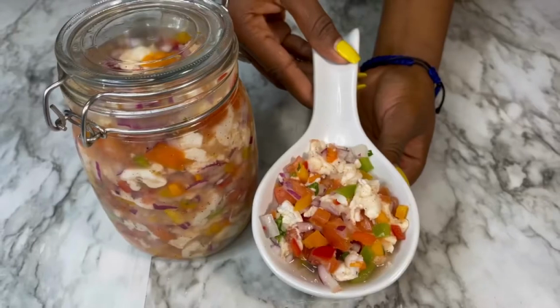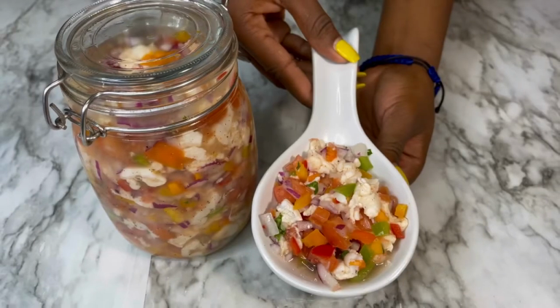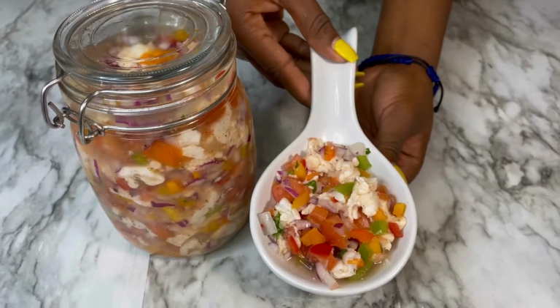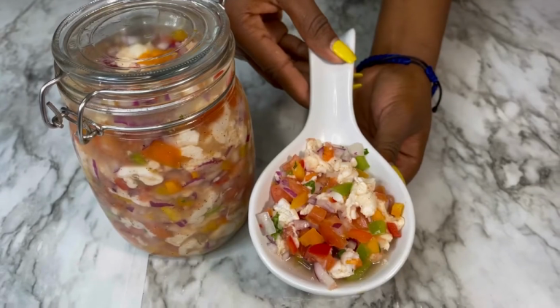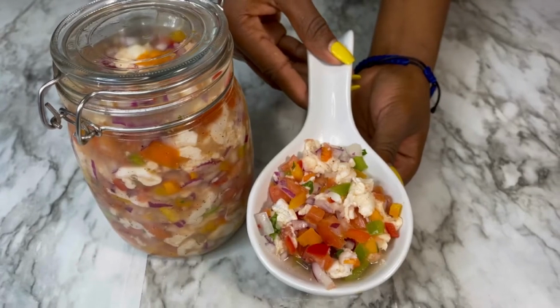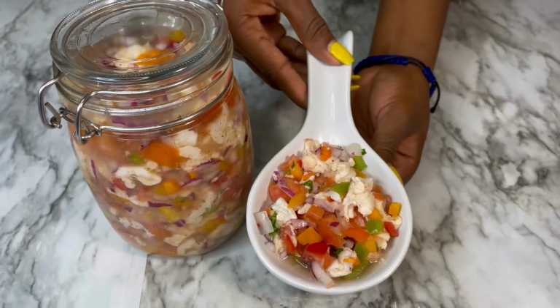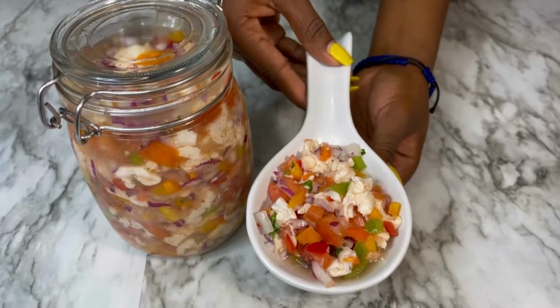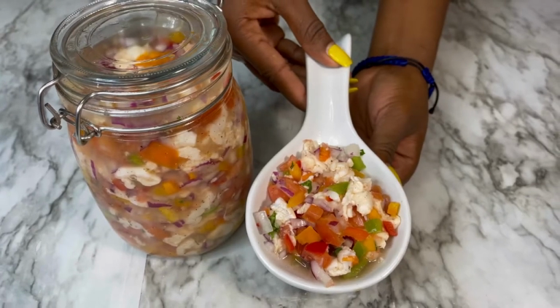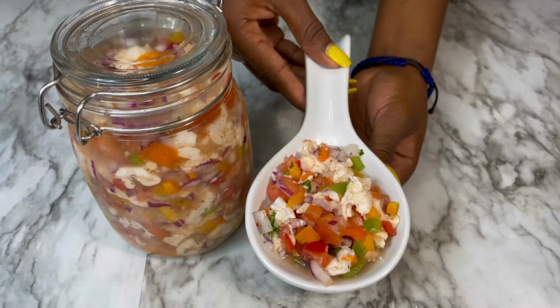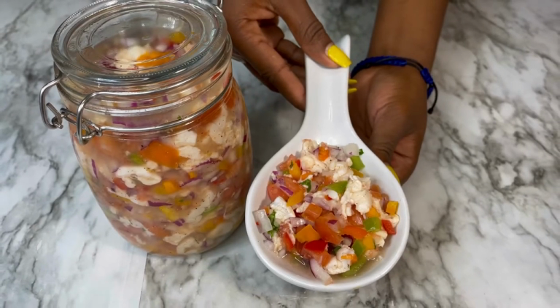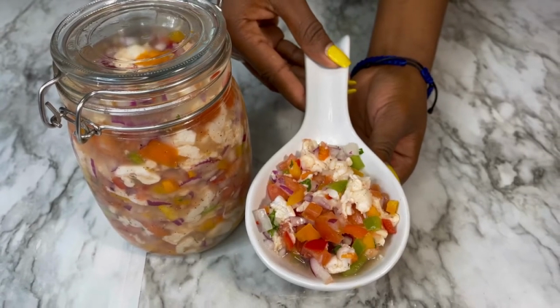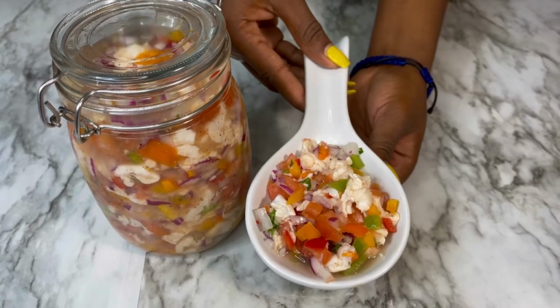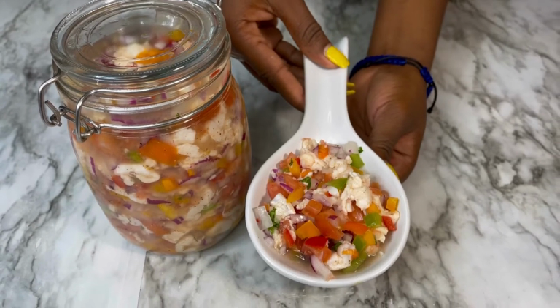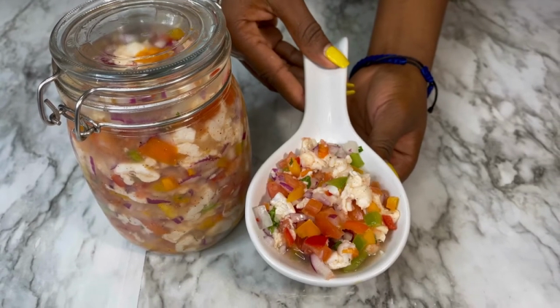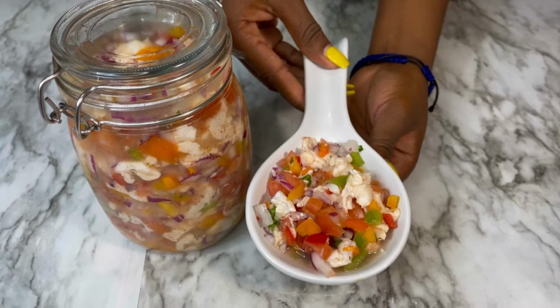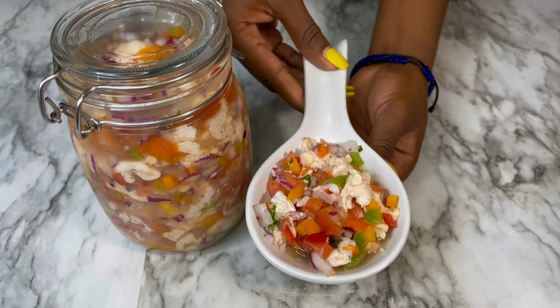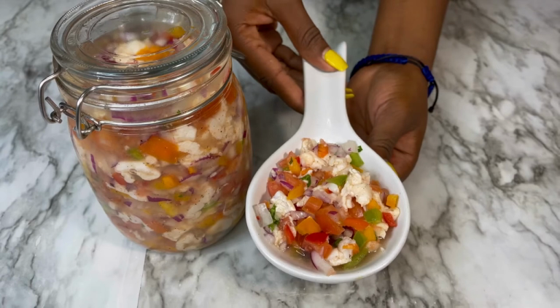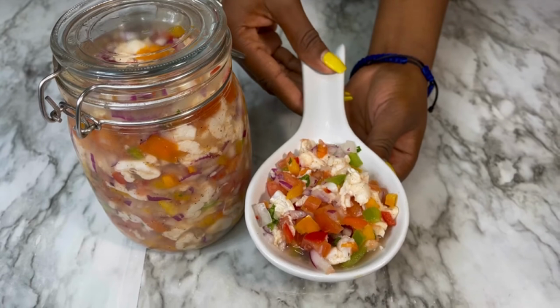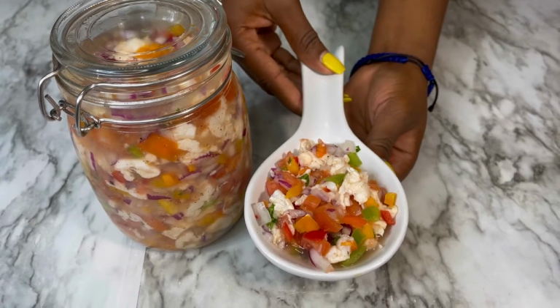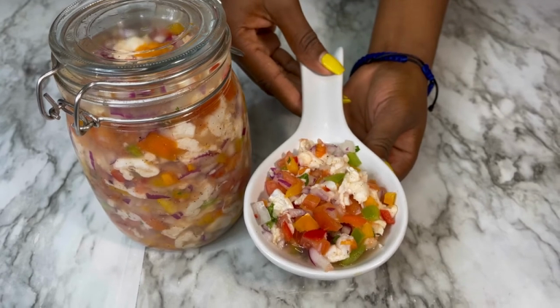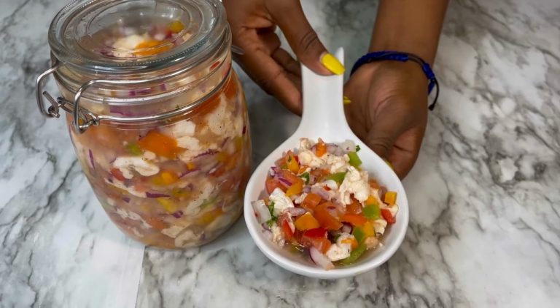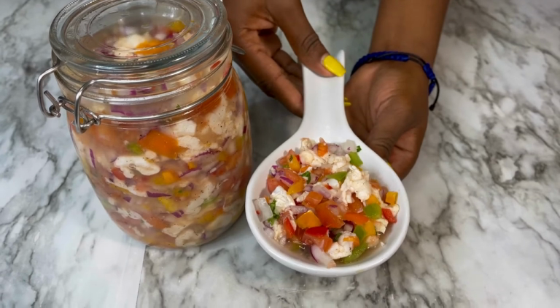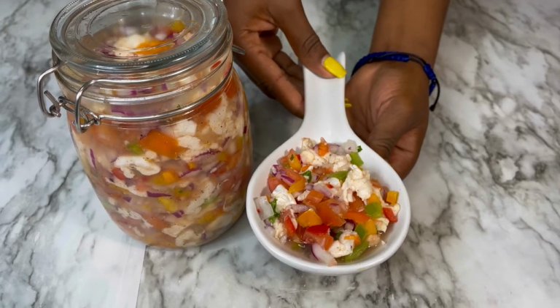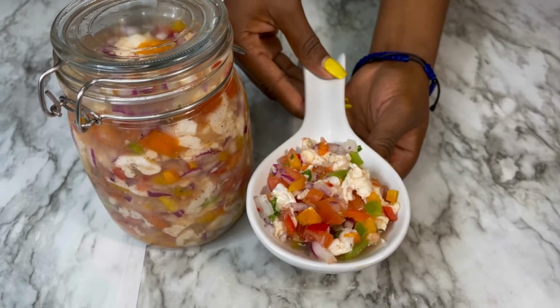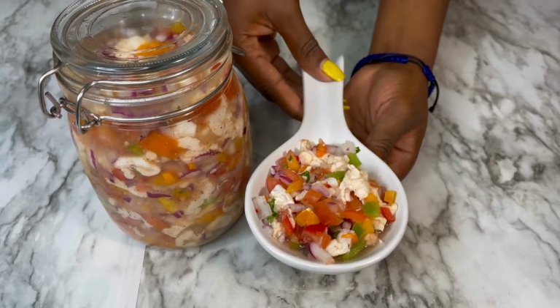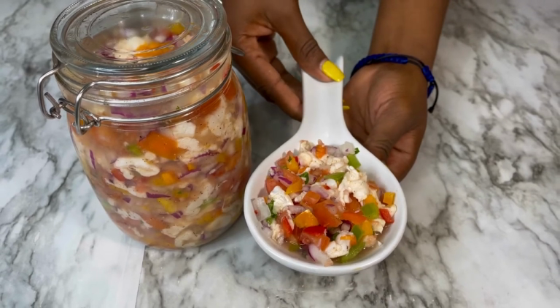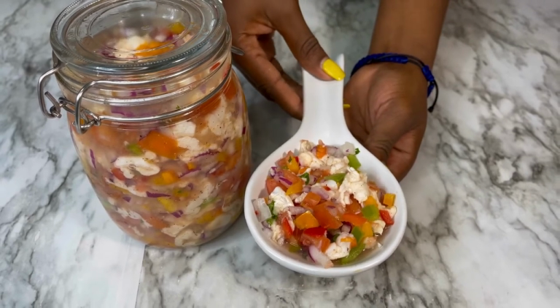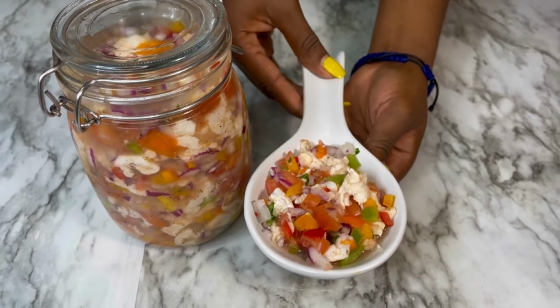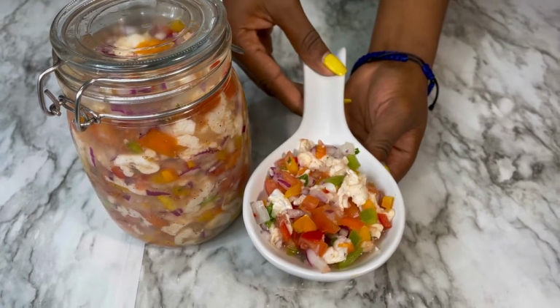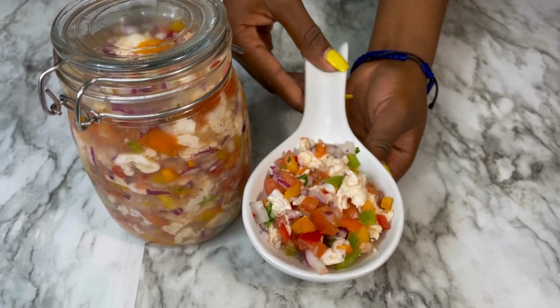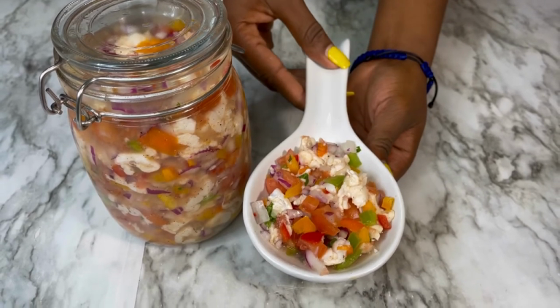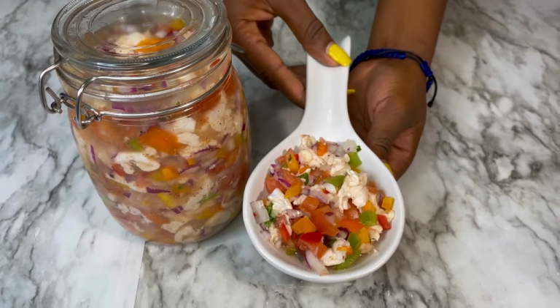Here you have it guys, conch salad! I hope you enjoyed this video. Leave a like, comment, and subscribe — see you on the next one.